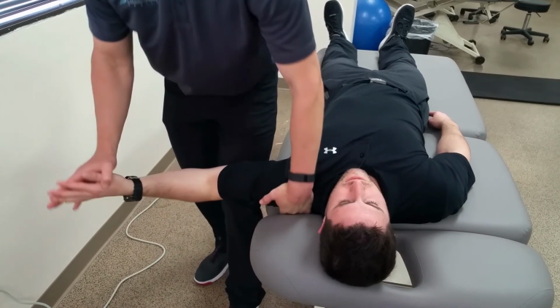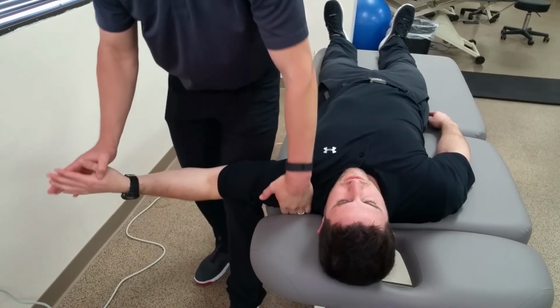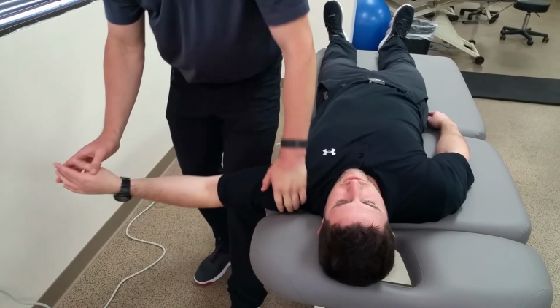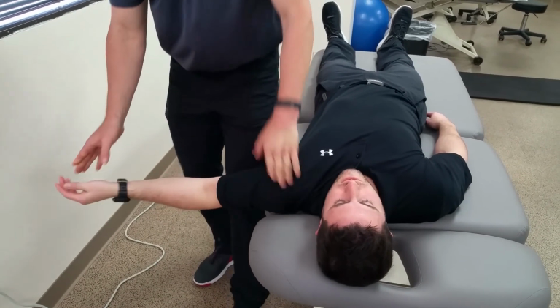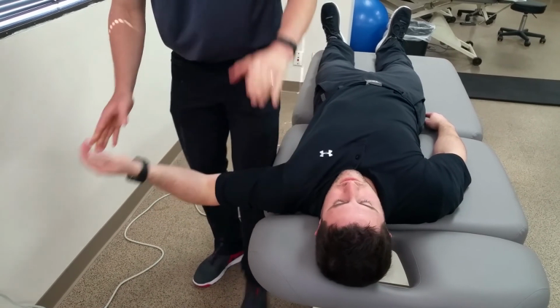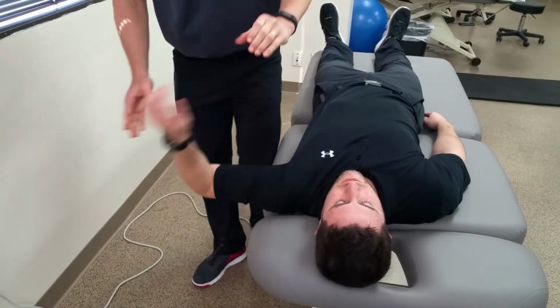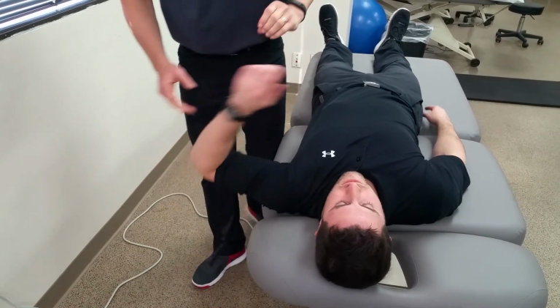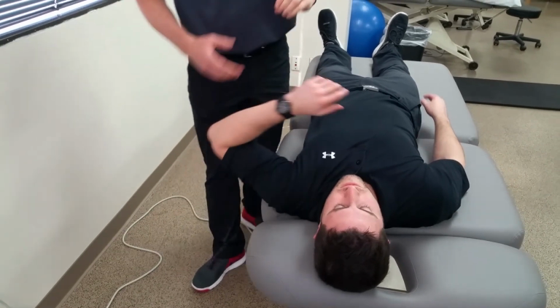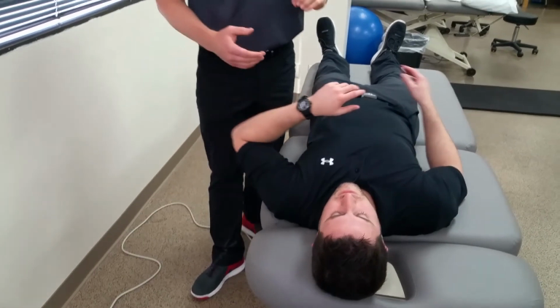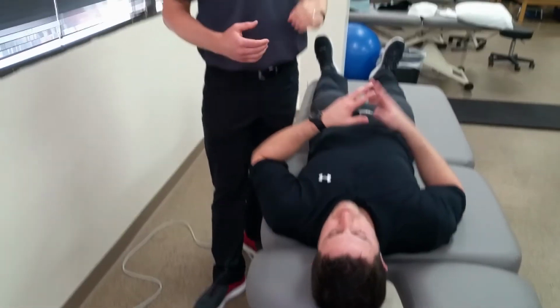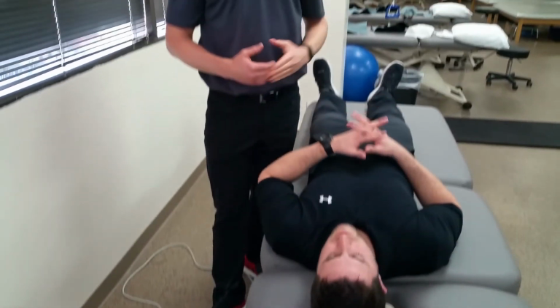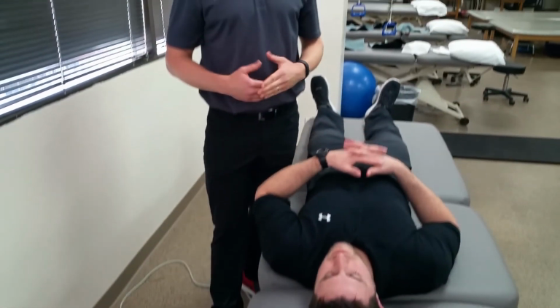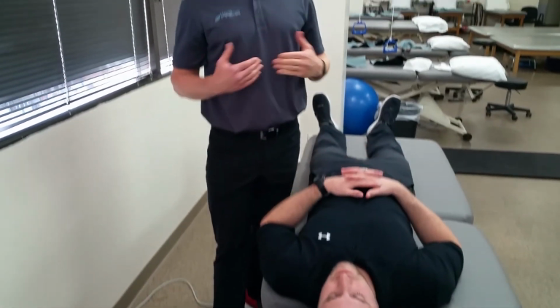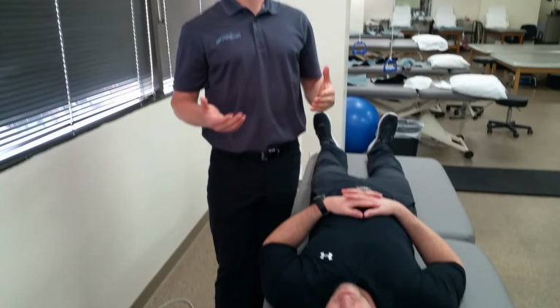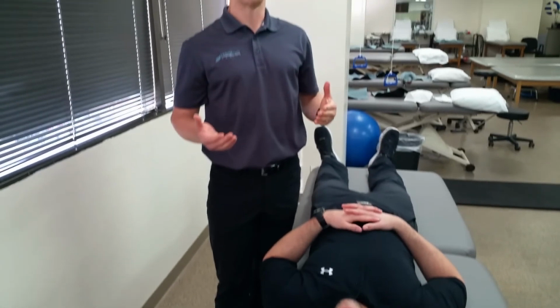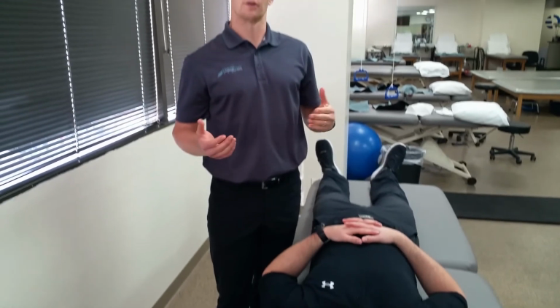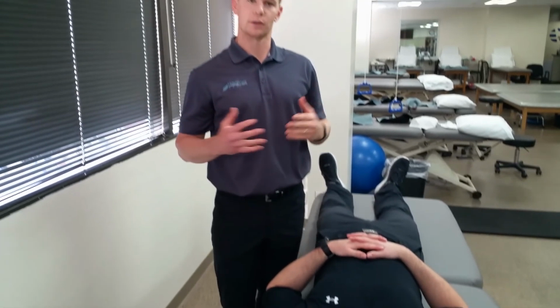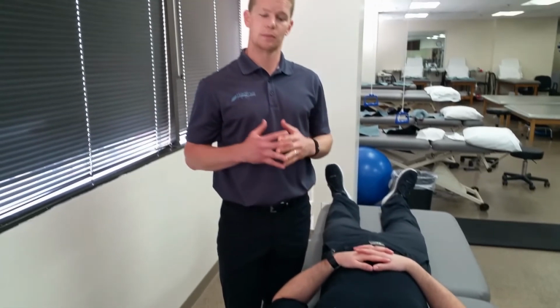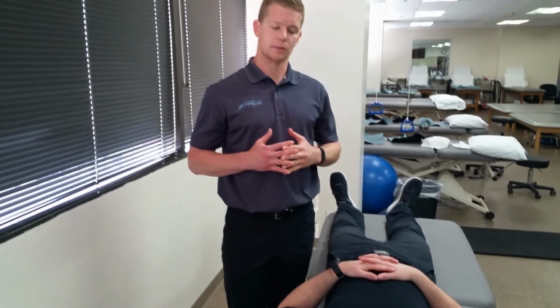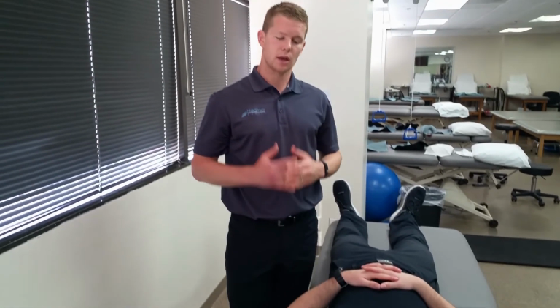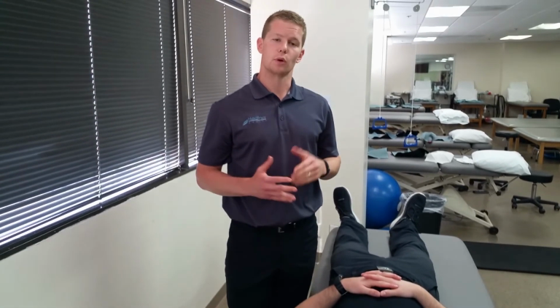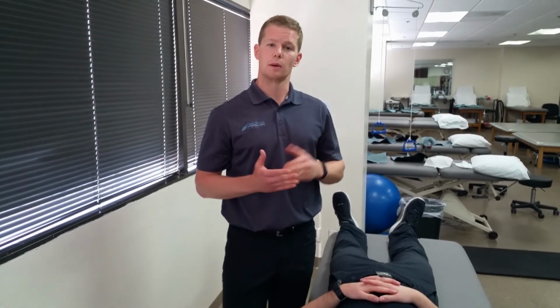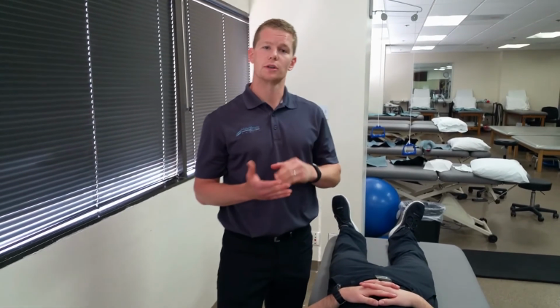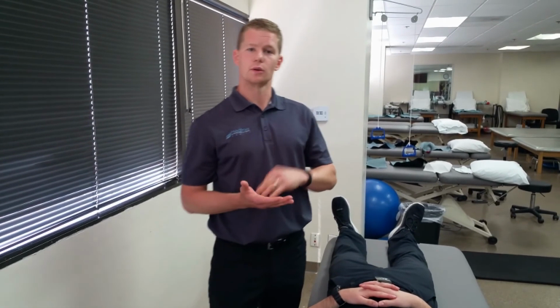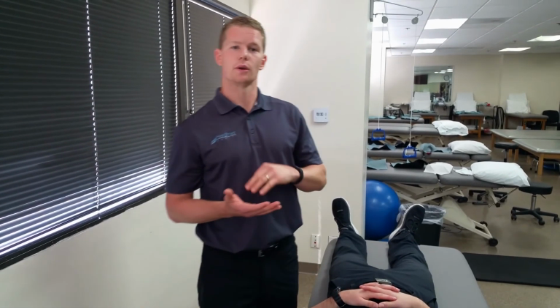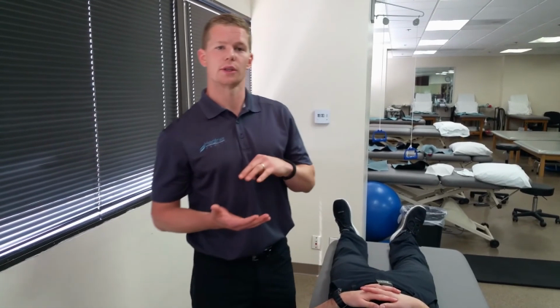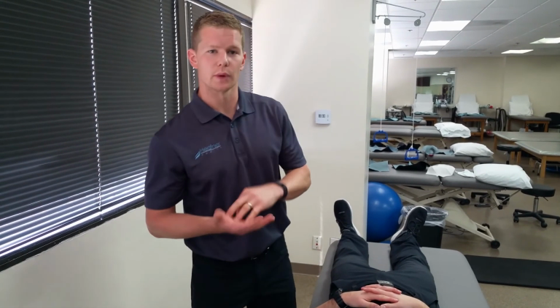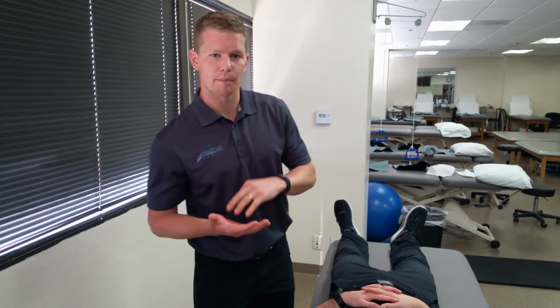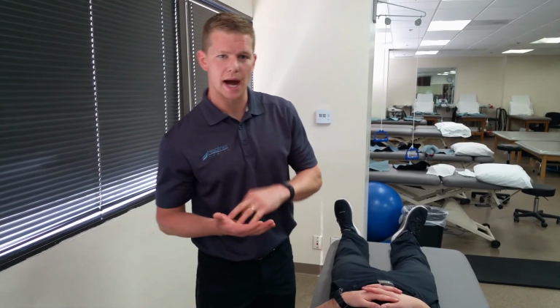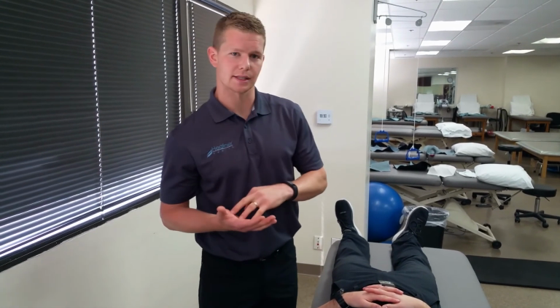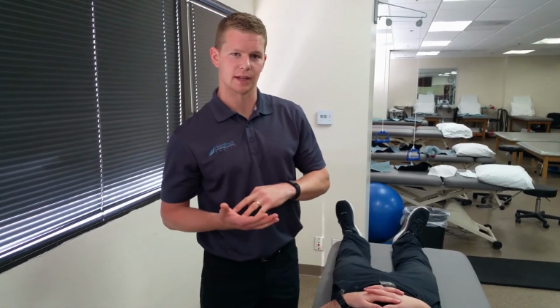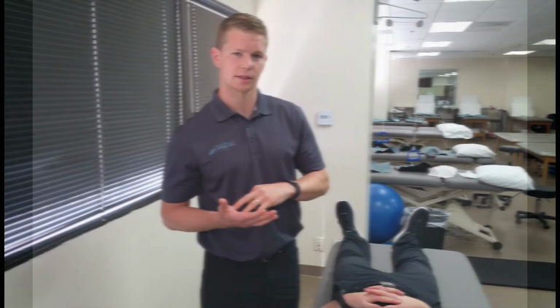Generally with this test, the patients will report a reproduction of their neural symptoms, but remember to use those three positive tests.